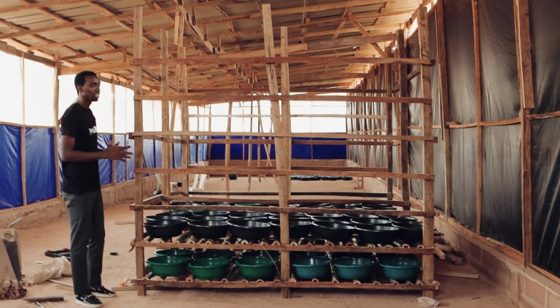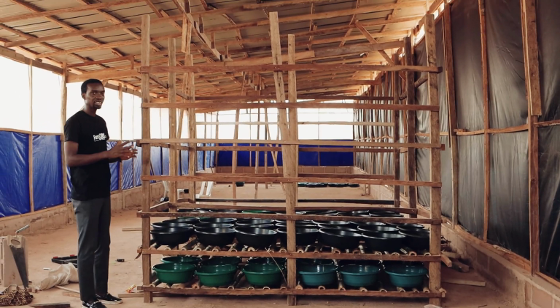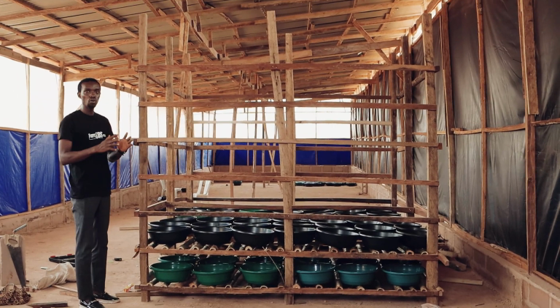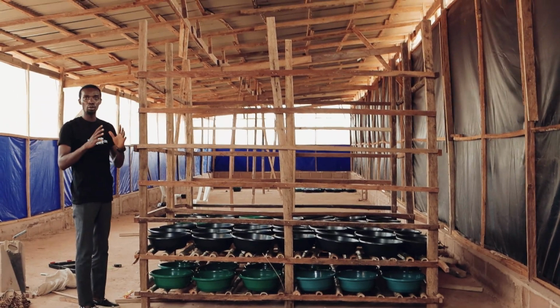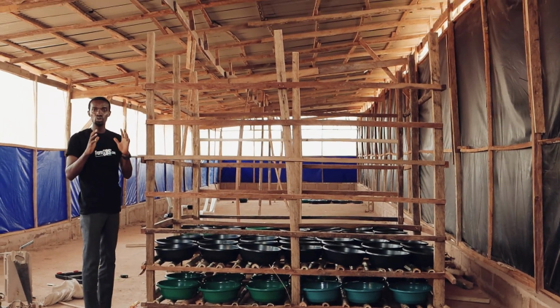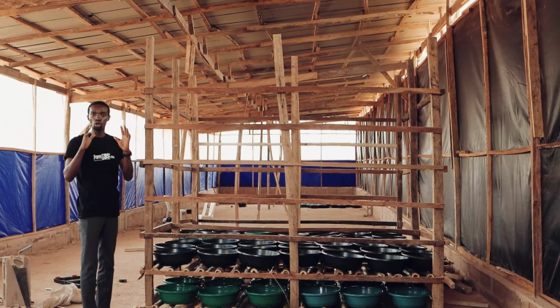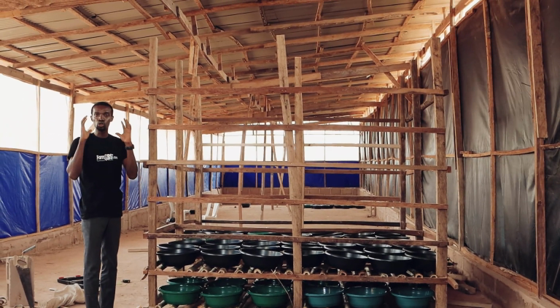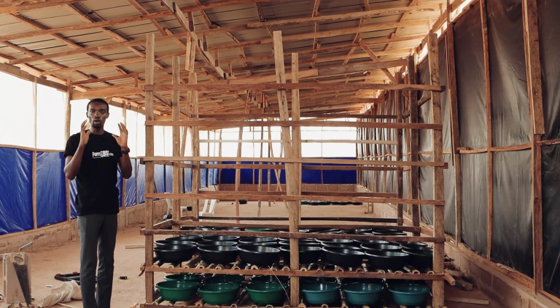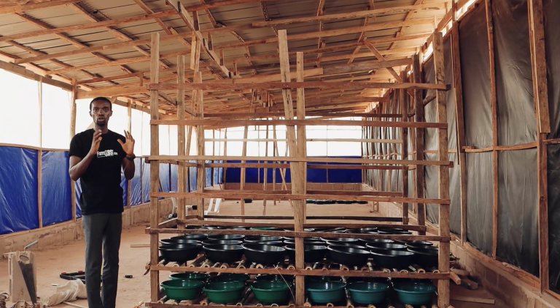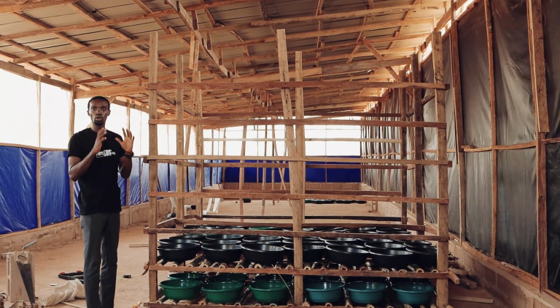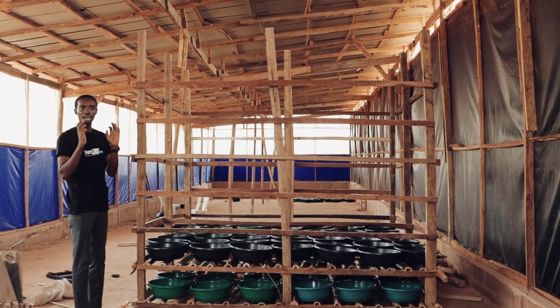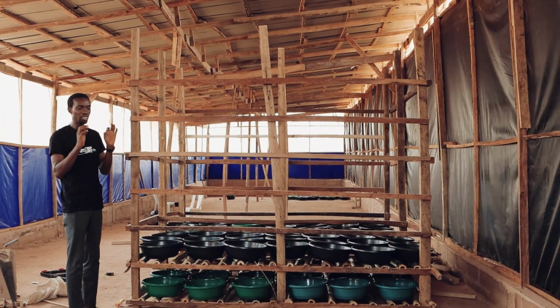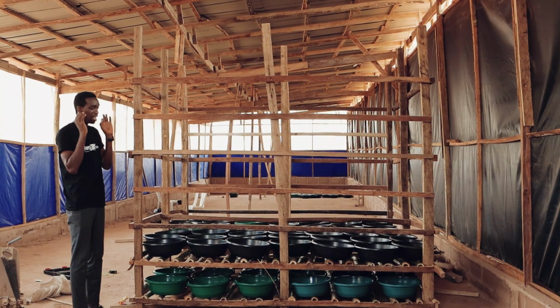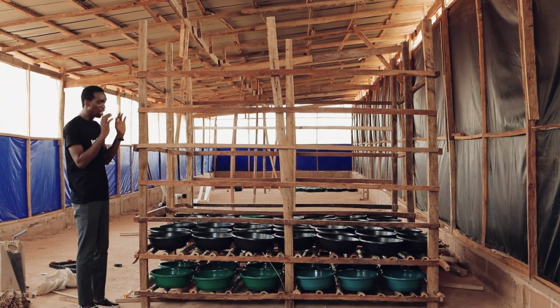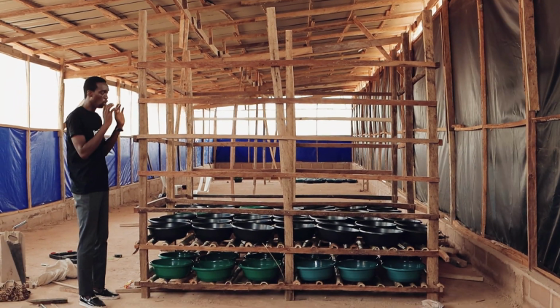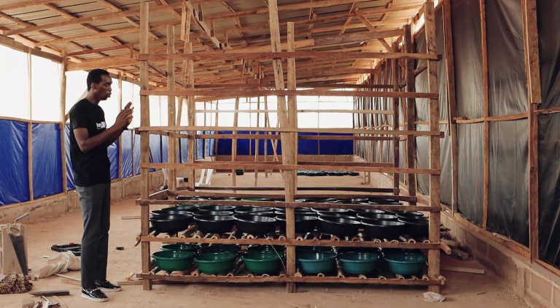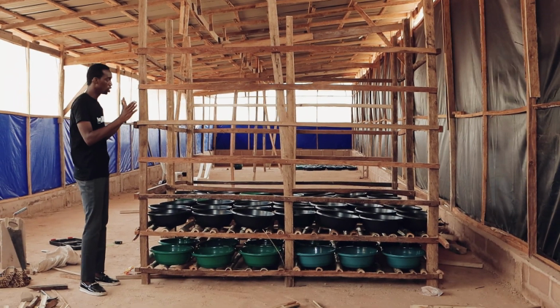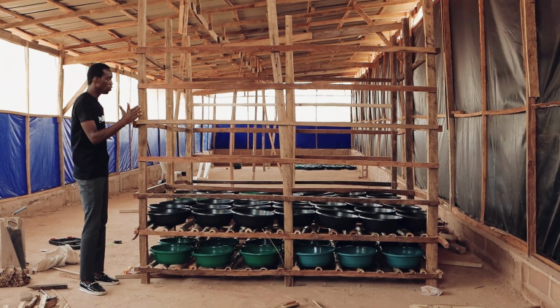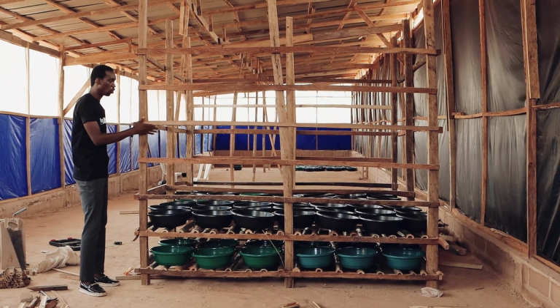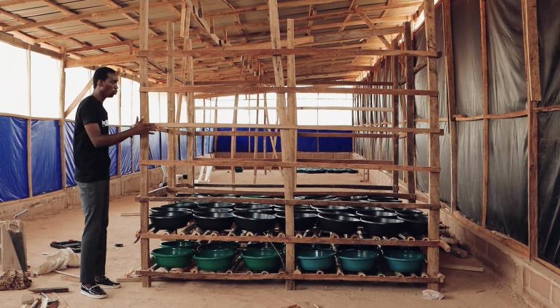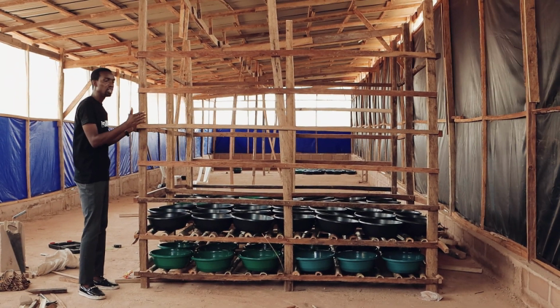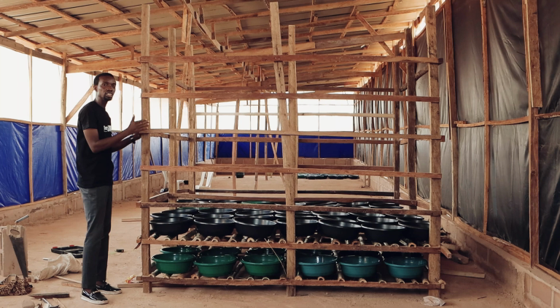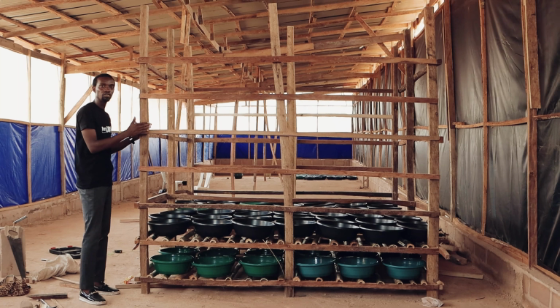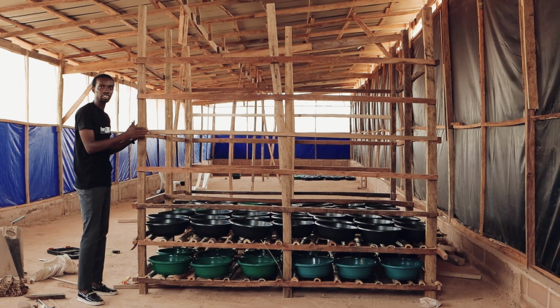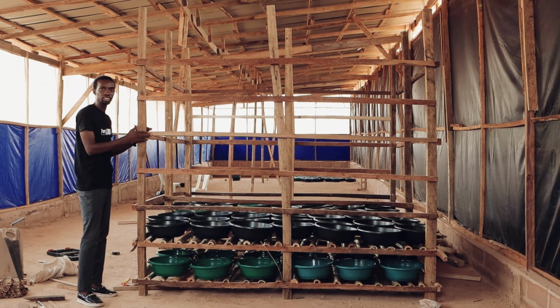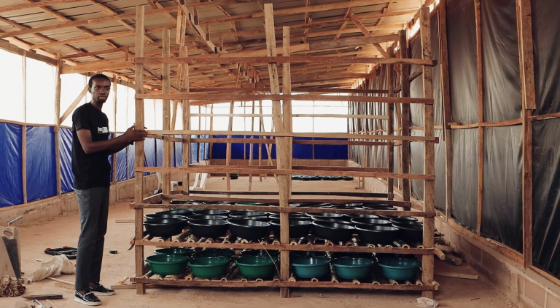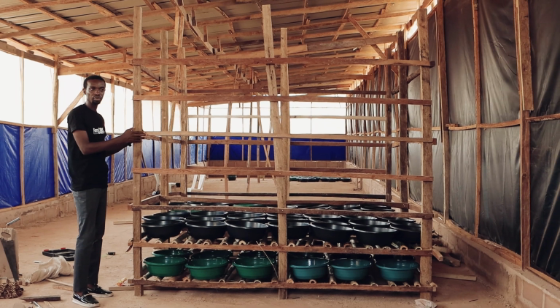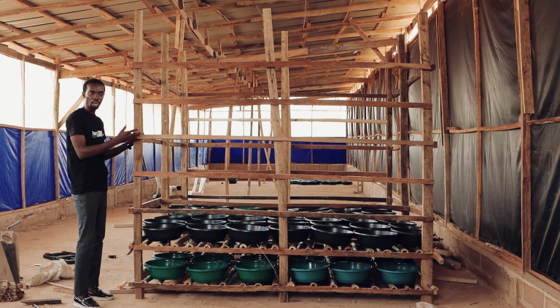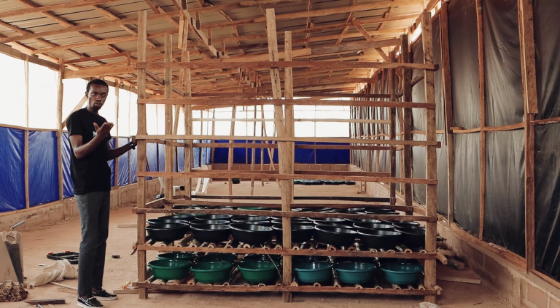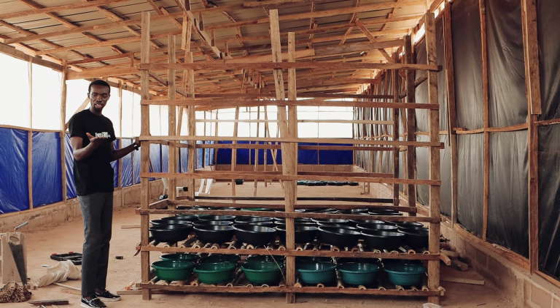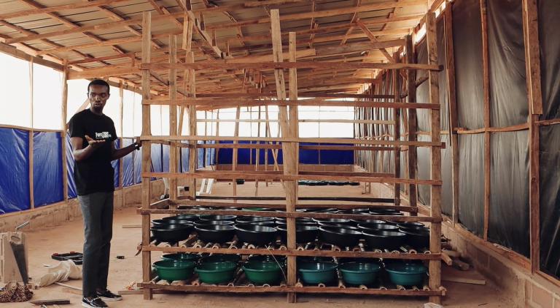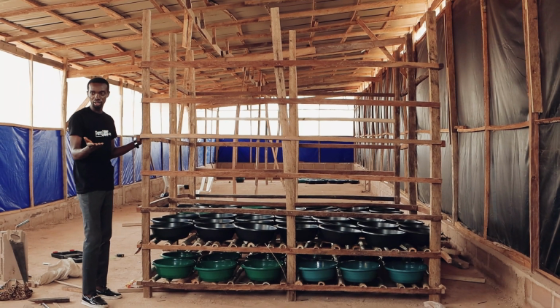That's how we can produce up to 12 tons of larvae in one month from this facility.